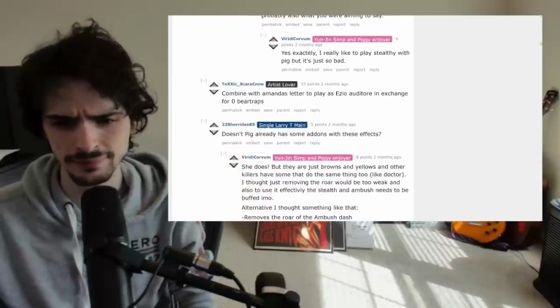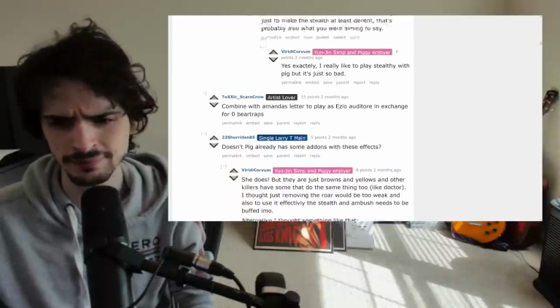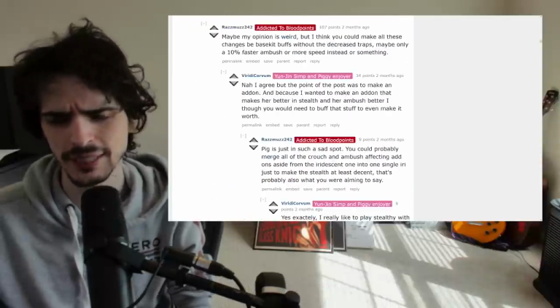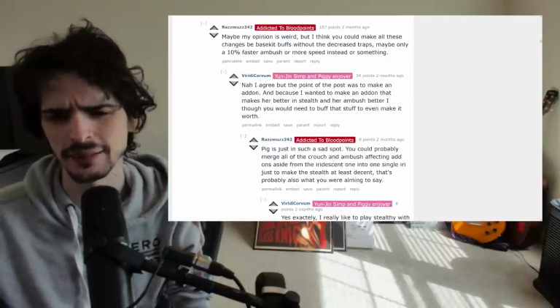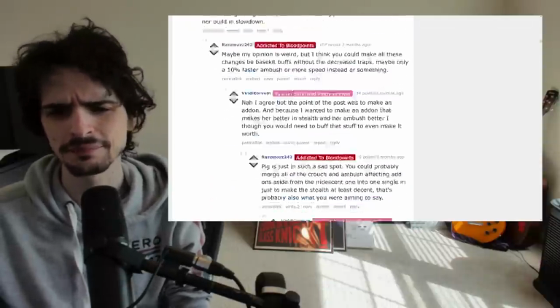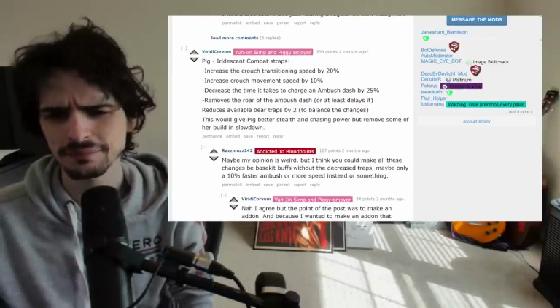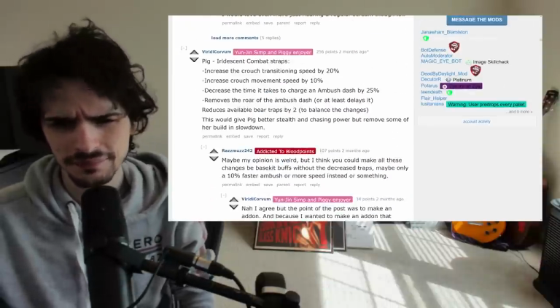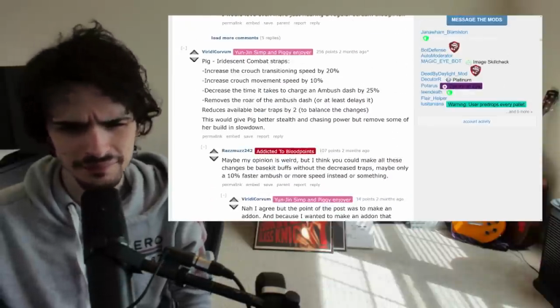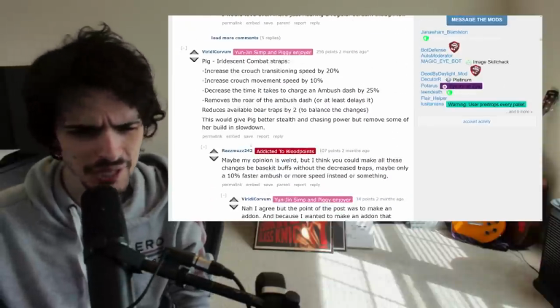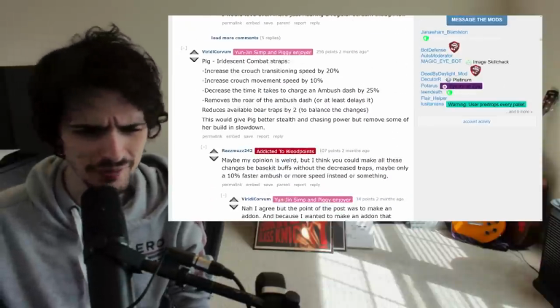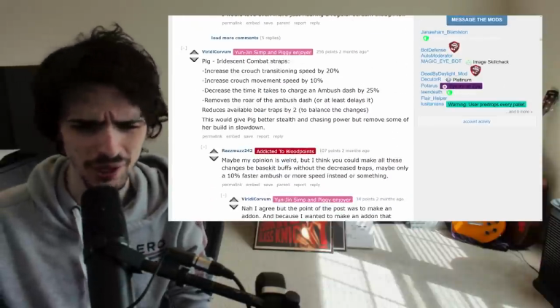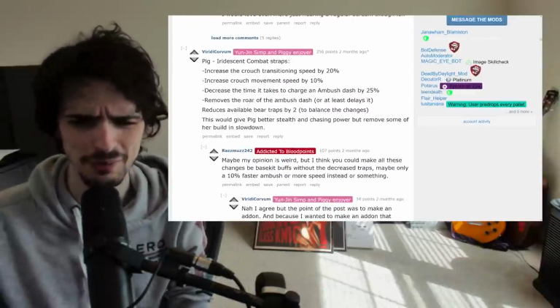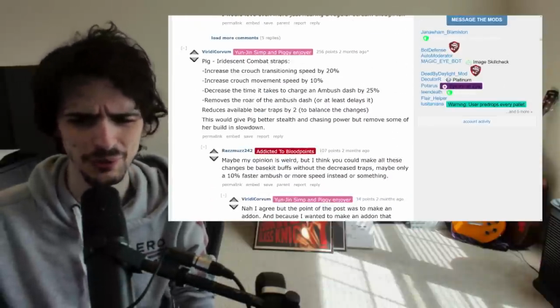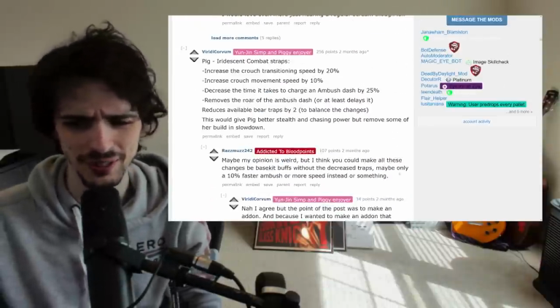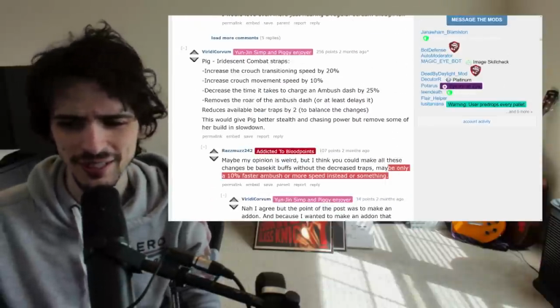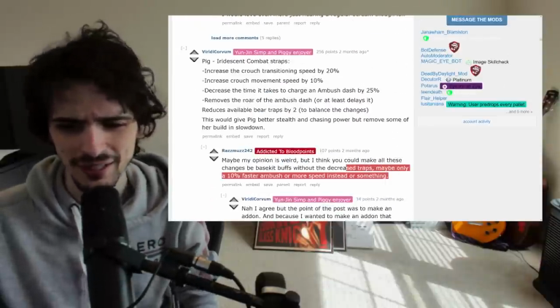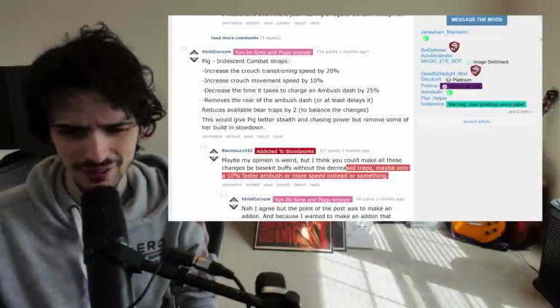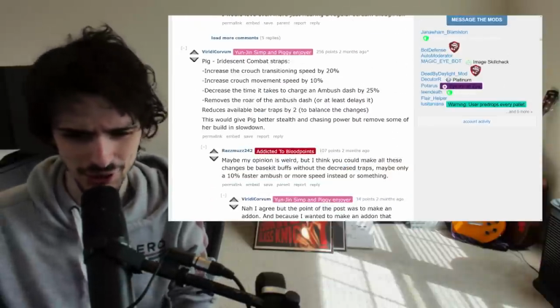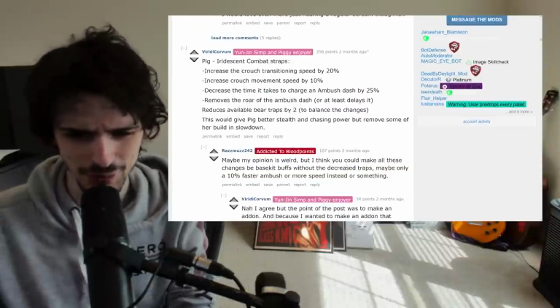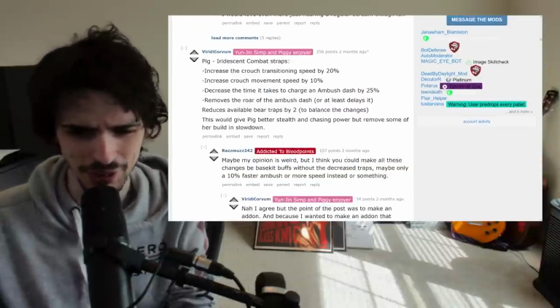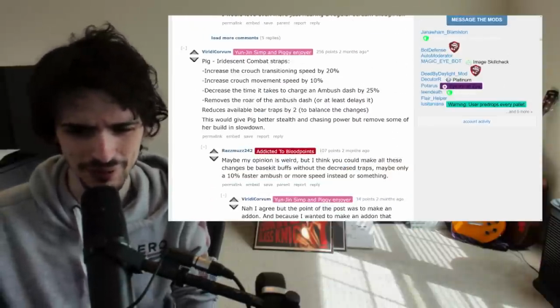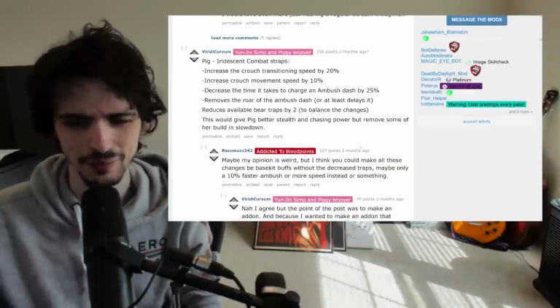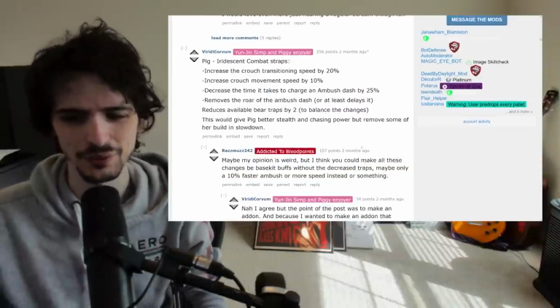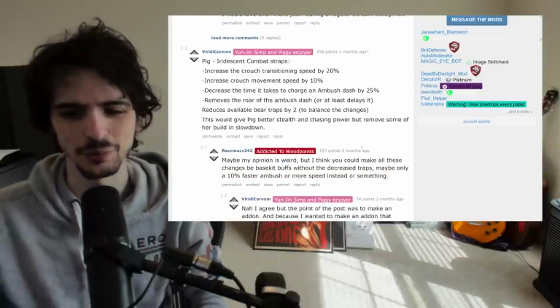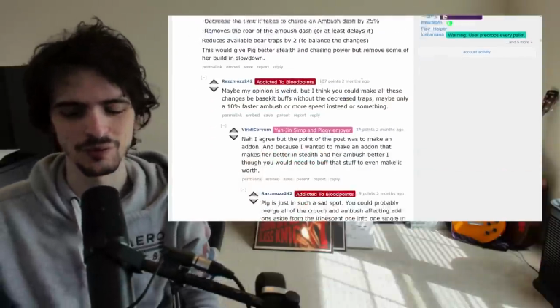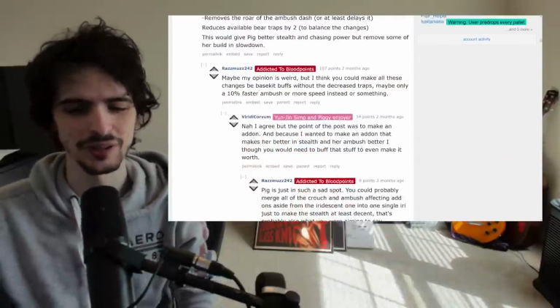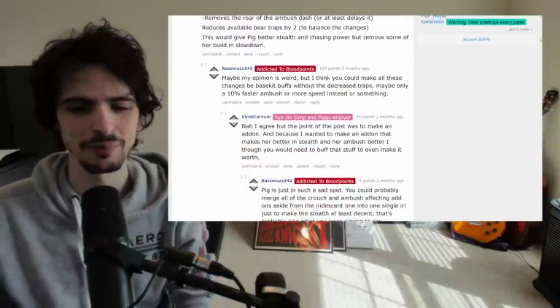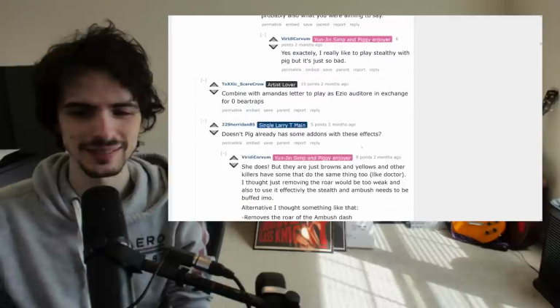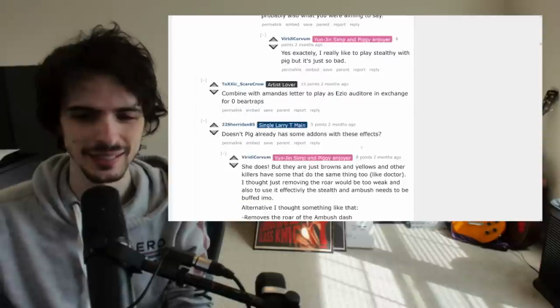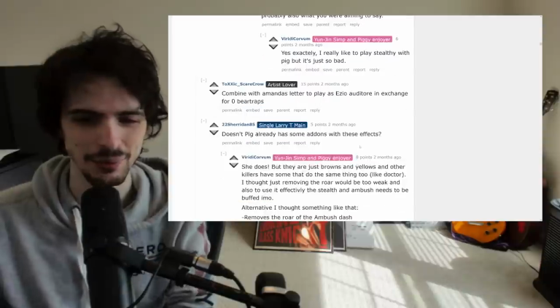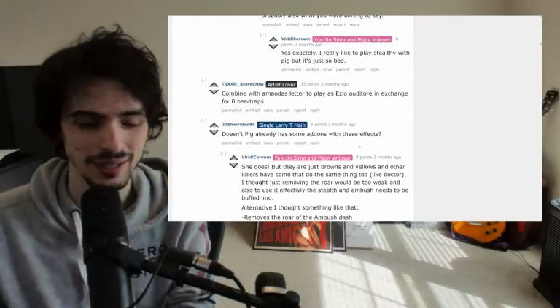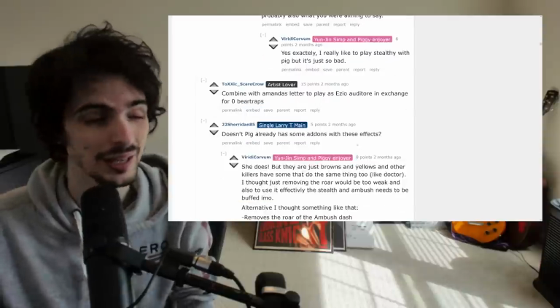I don't like doing the whole face-the-darkness totem-guard build where you have double crated gears and make people's heads pop by camping. I actually really like Pig's chase power — kind of like I enjoy Wraith's chase power, using the windstorm boost to go around loops and swing really fast. You could even make an argument that all this should be base kit because Pig is not a good killer. But I would very much take this as an add-on that buffs all aspects of her kit like that.